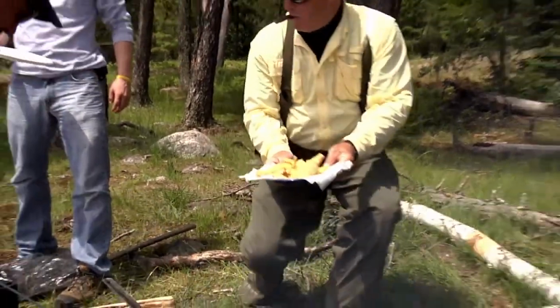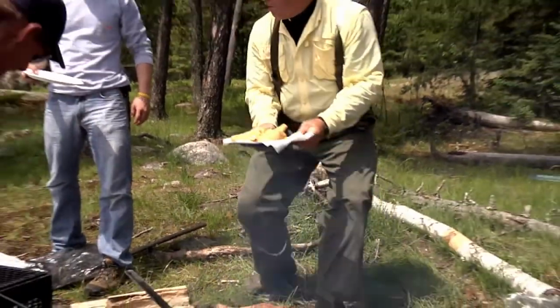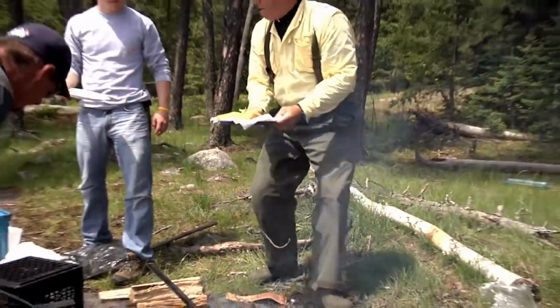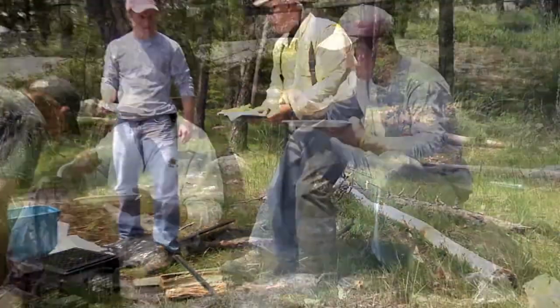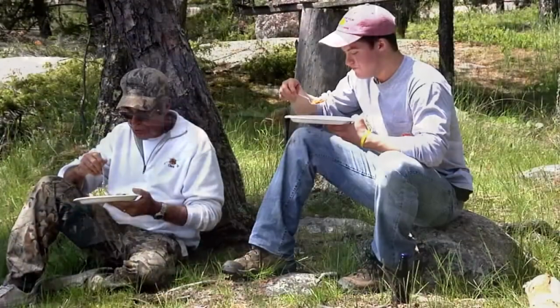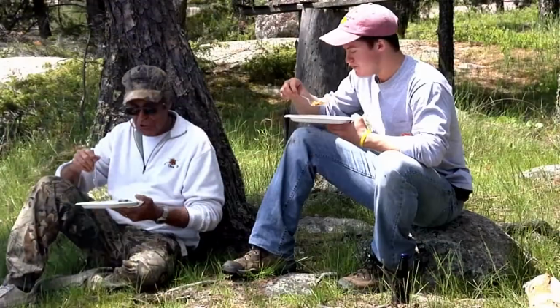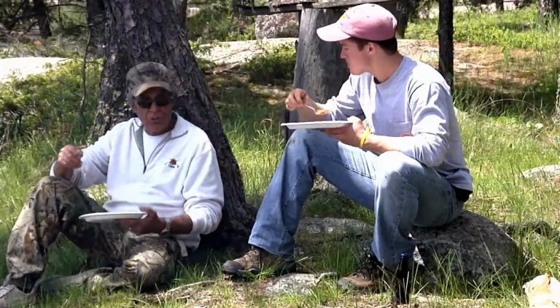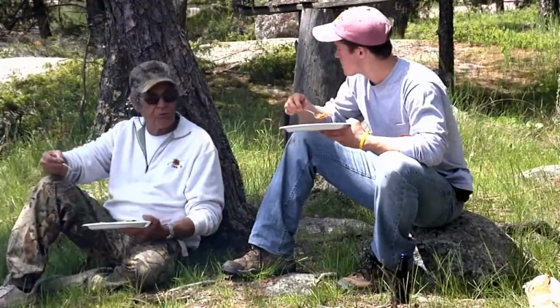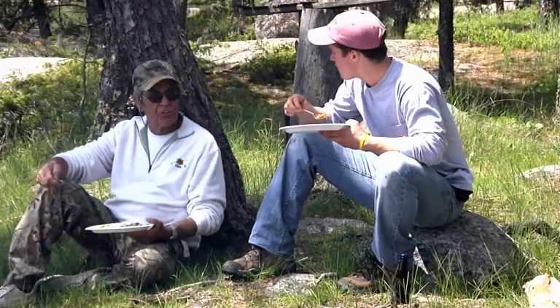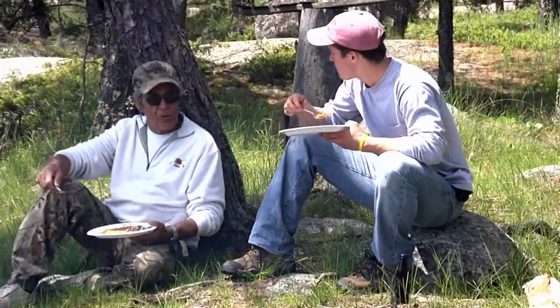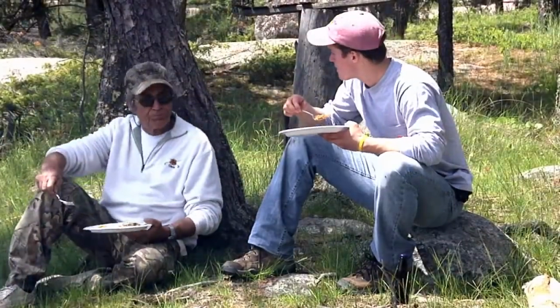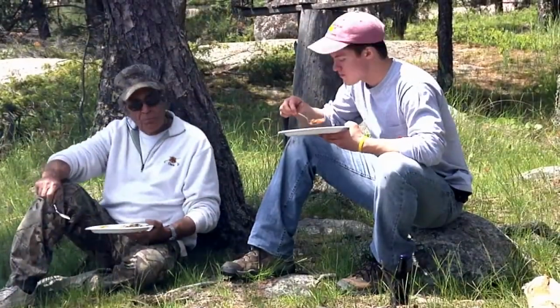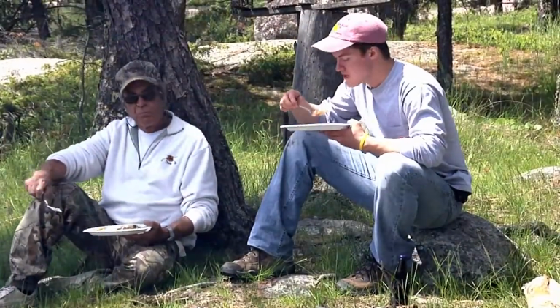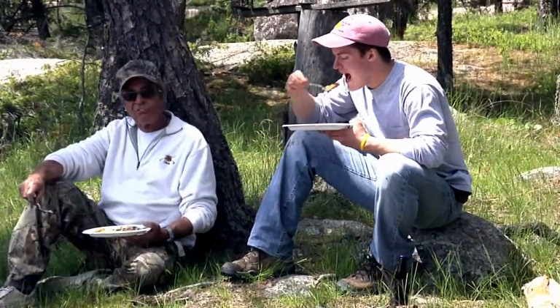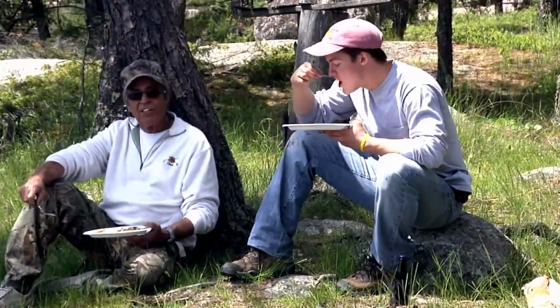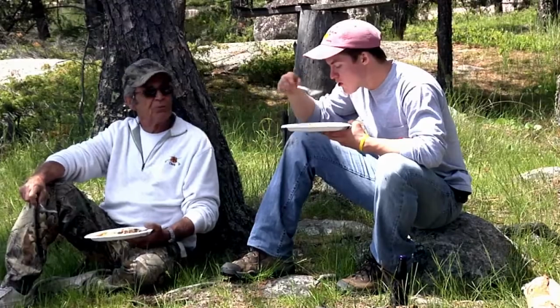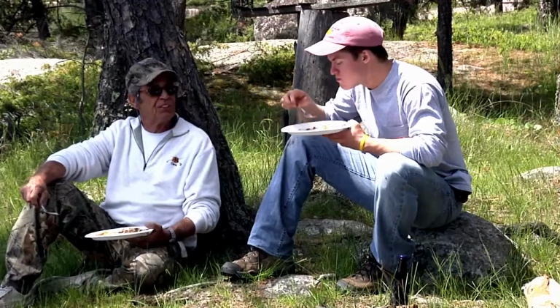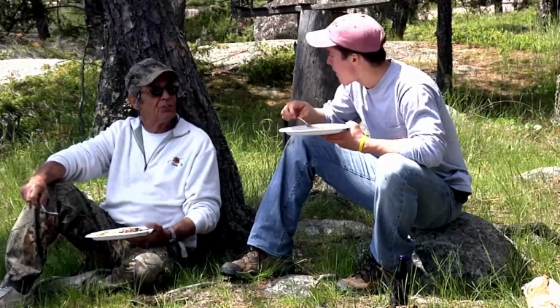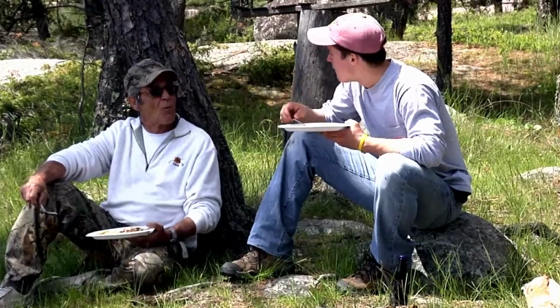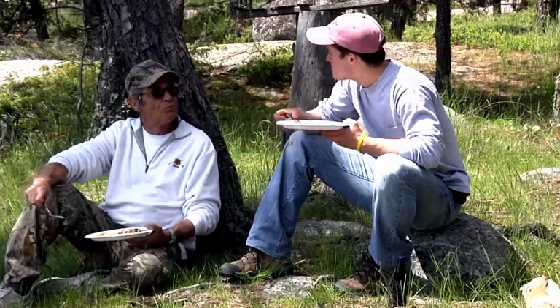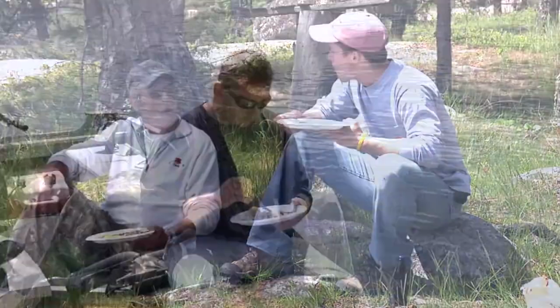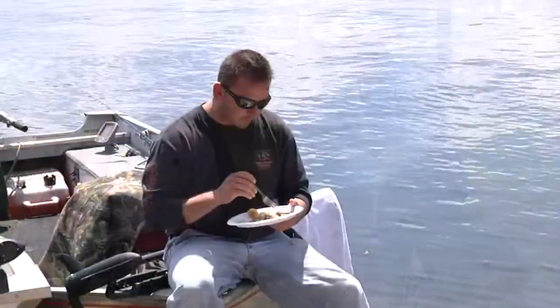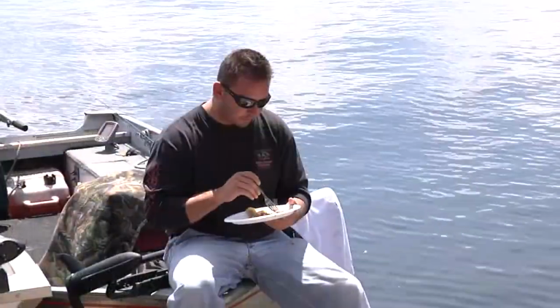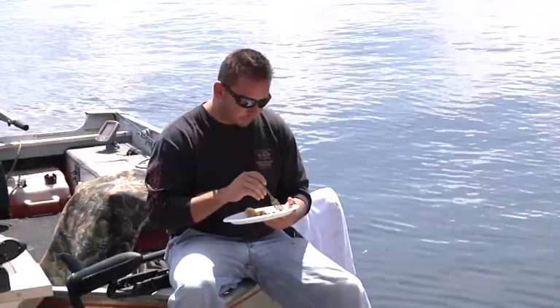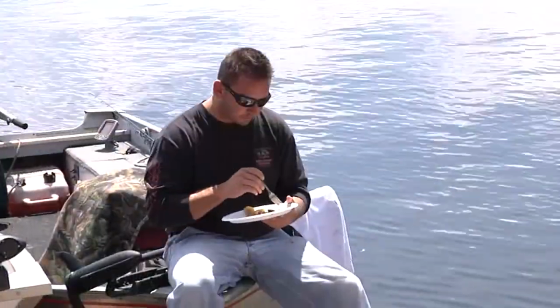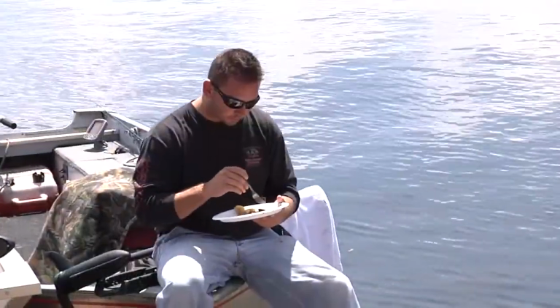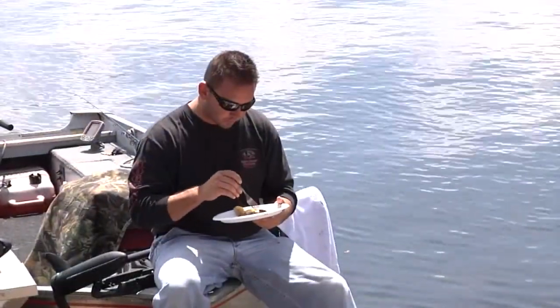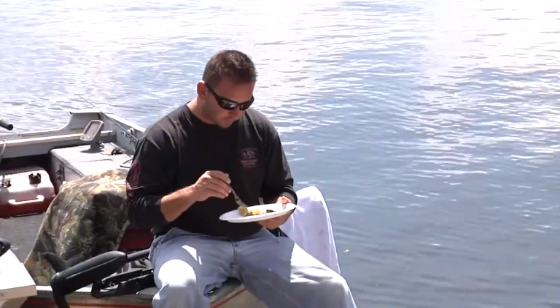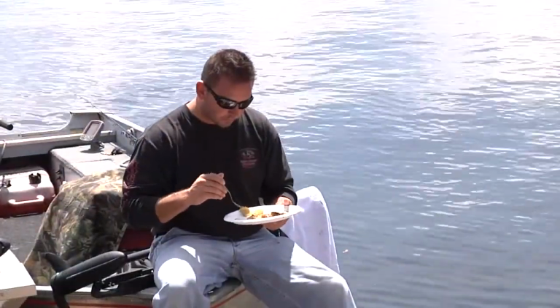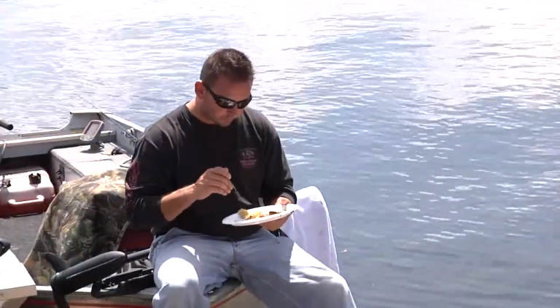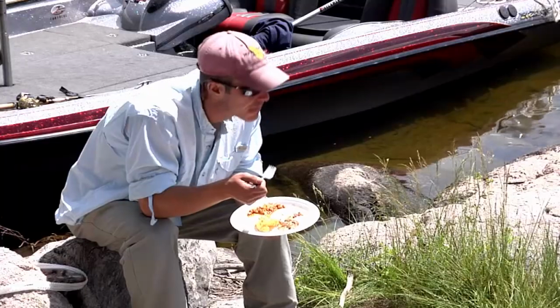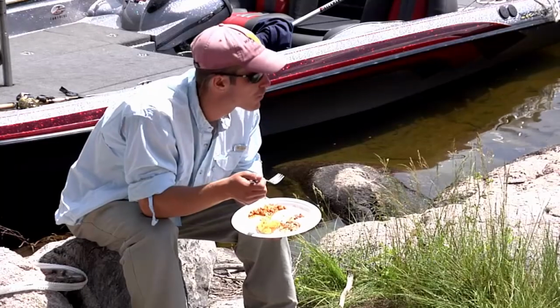You might feel like taking a nap after this bountiful feast, but then of course you'd miss out on some of the best afternoon fishing available.